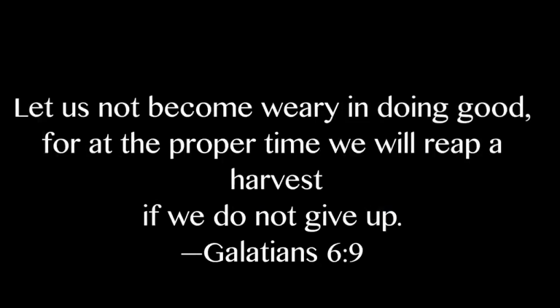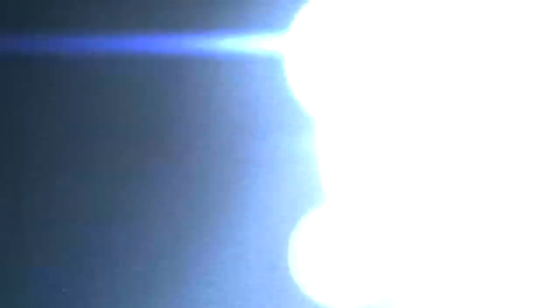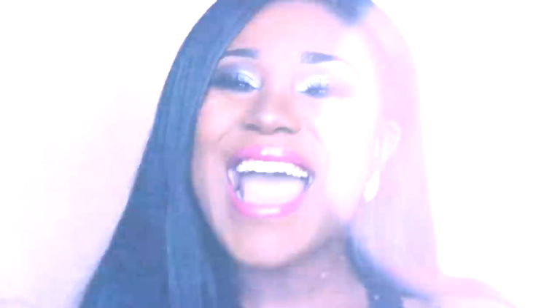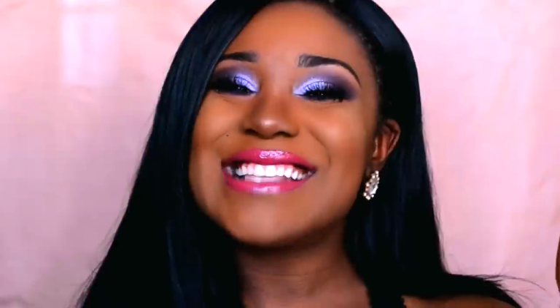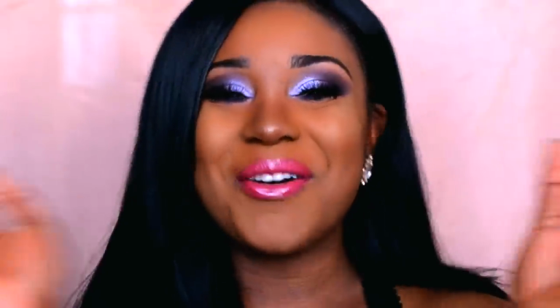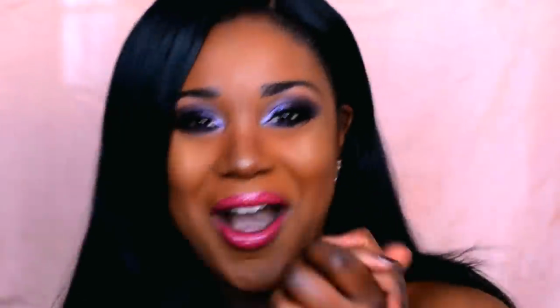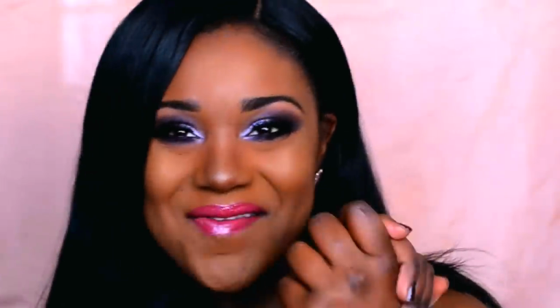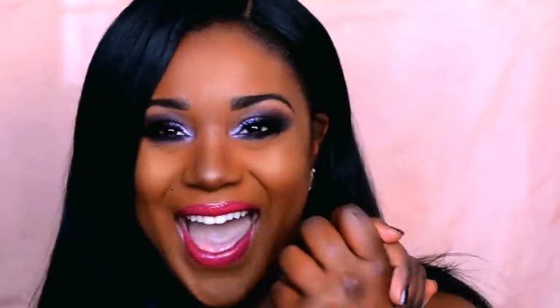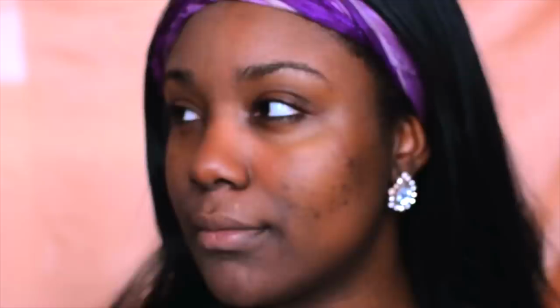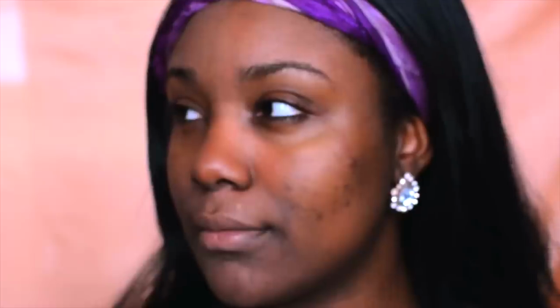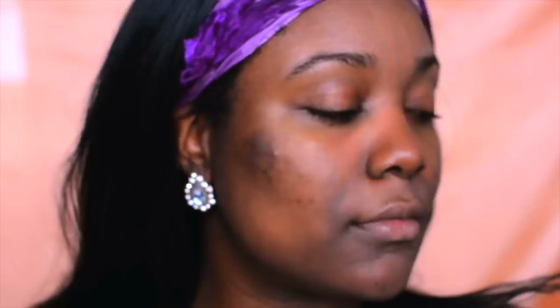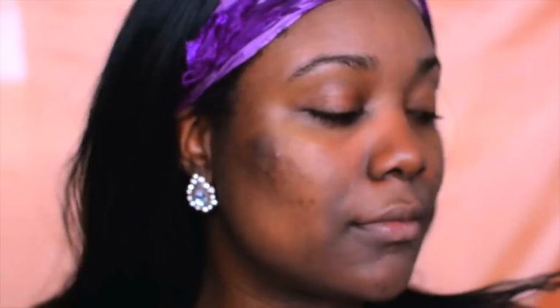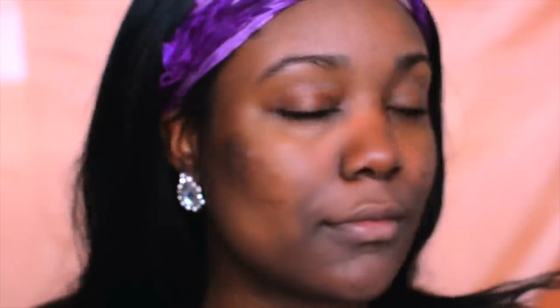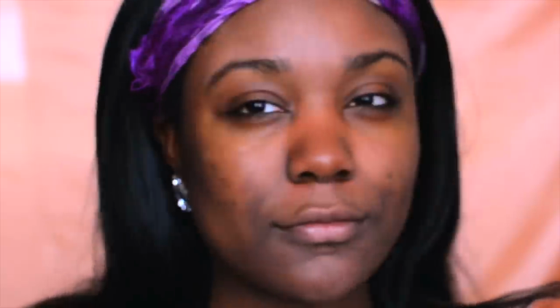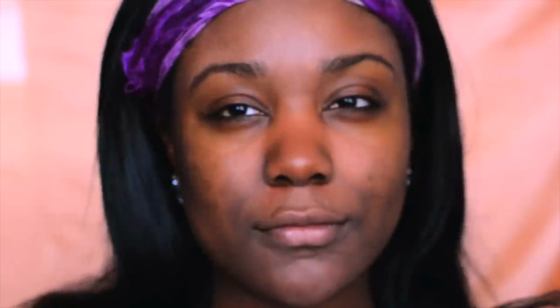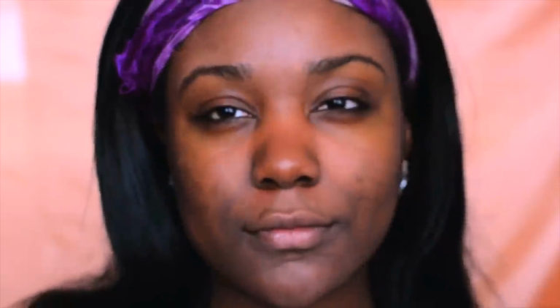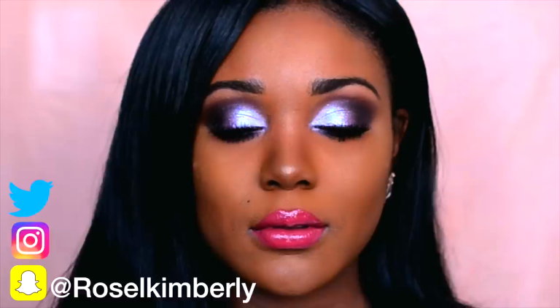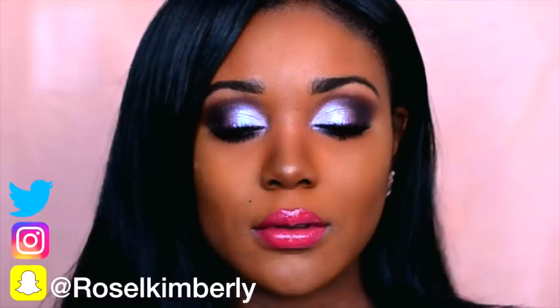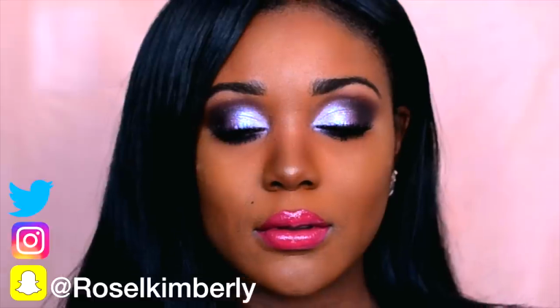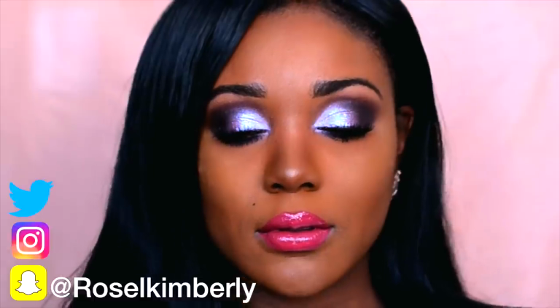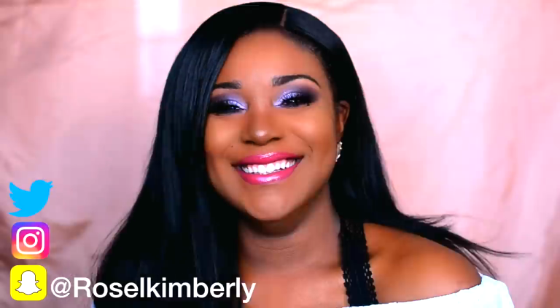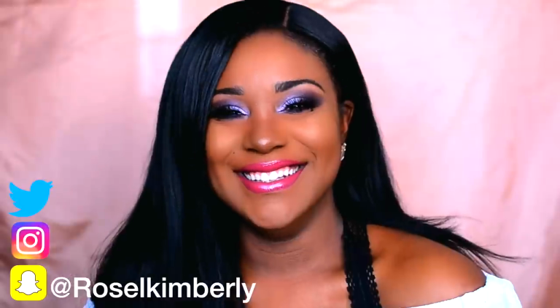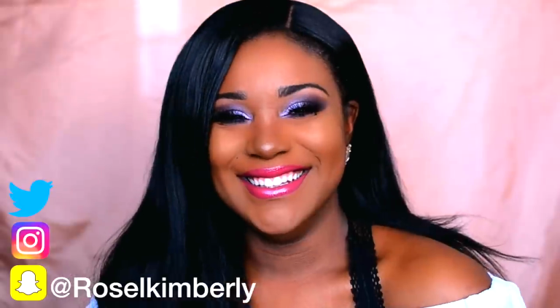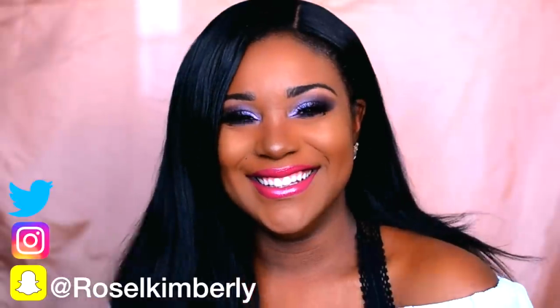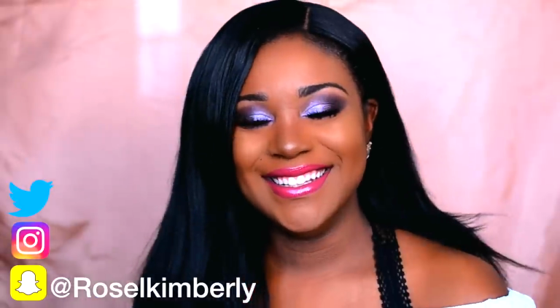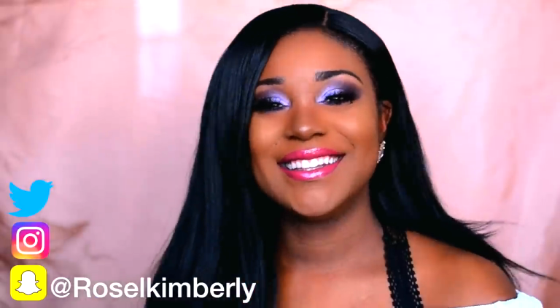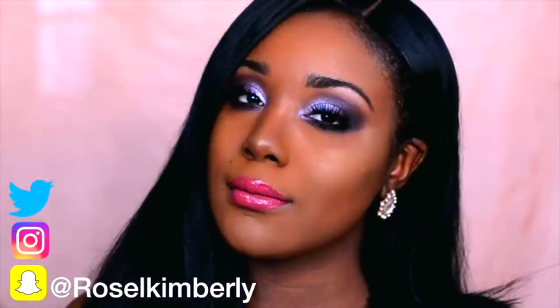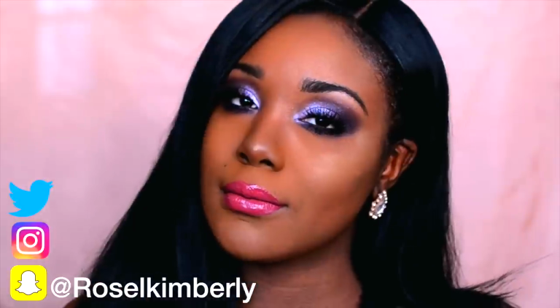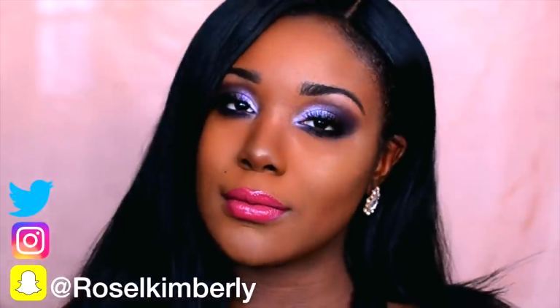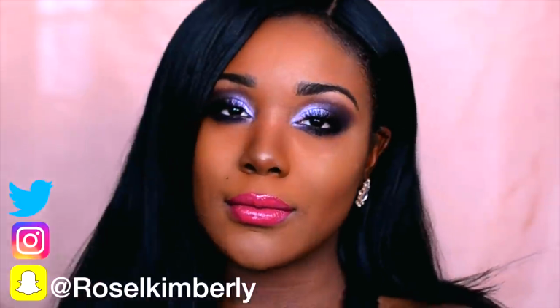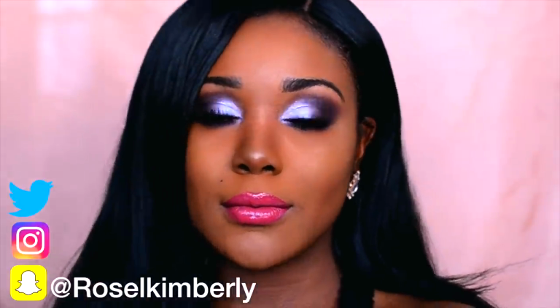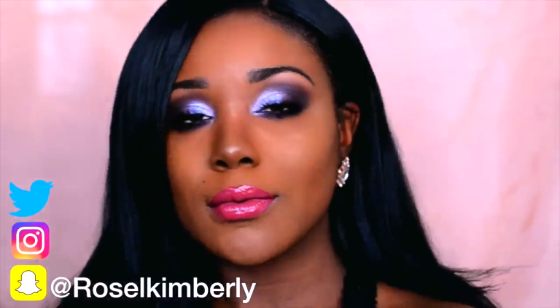Hey guys, welcome back. I wanted to create something dark, bold. It's good to dip into that palette.